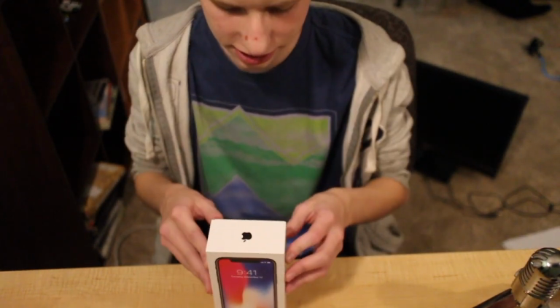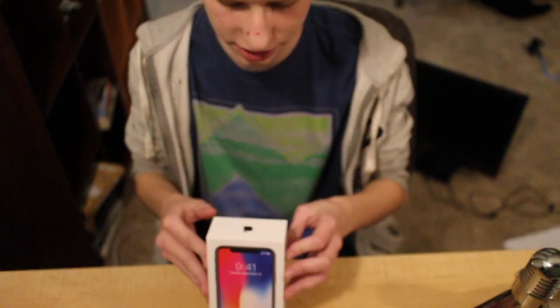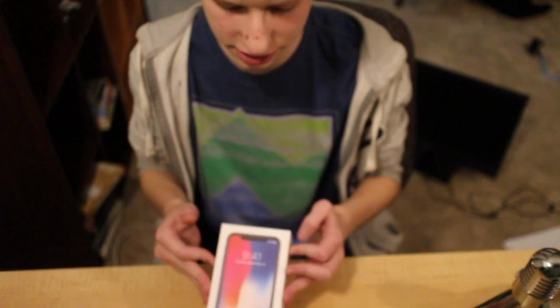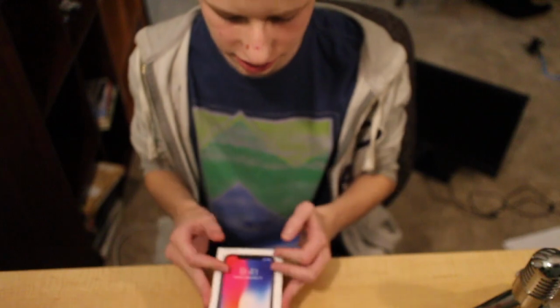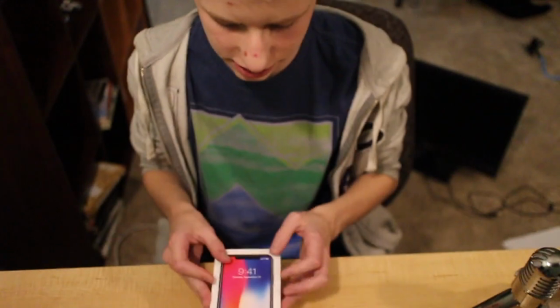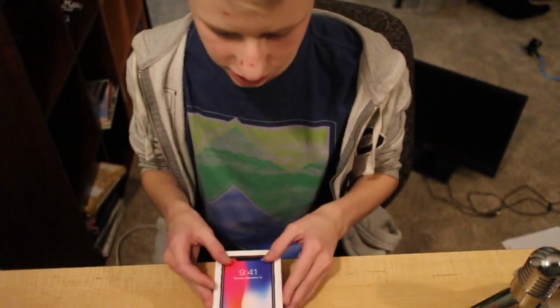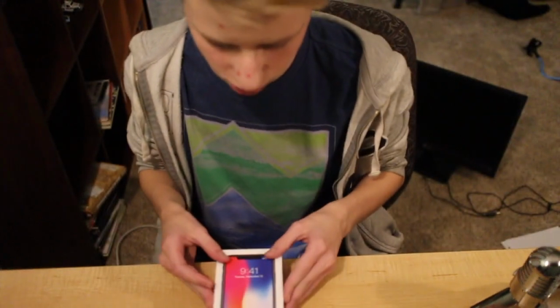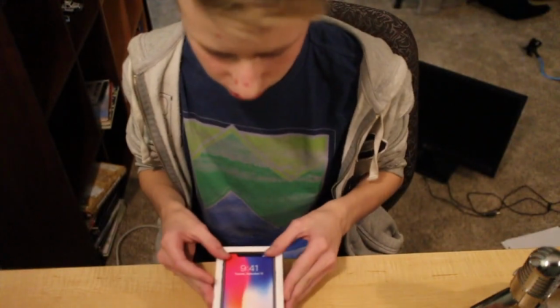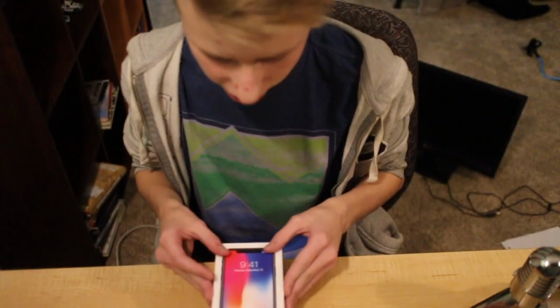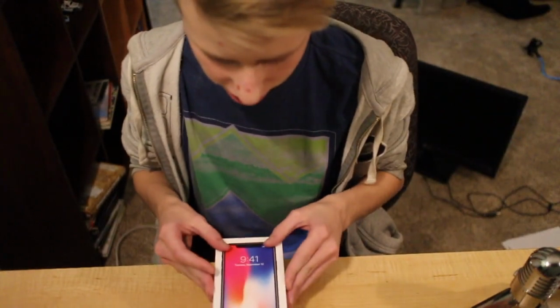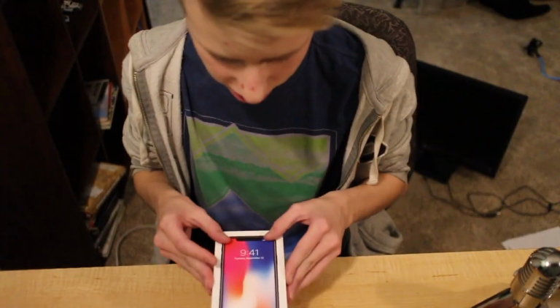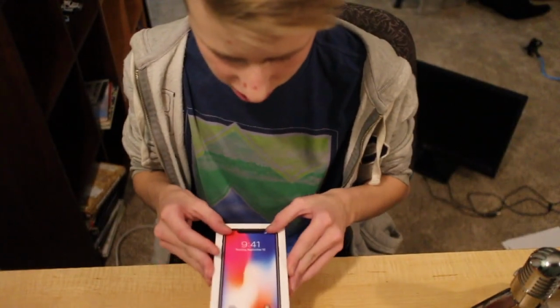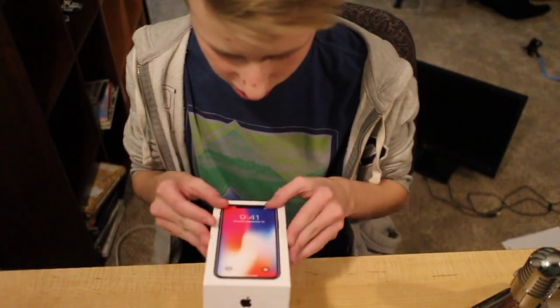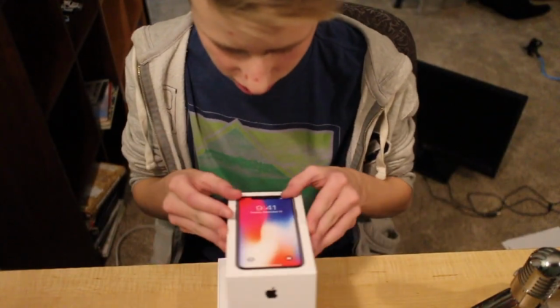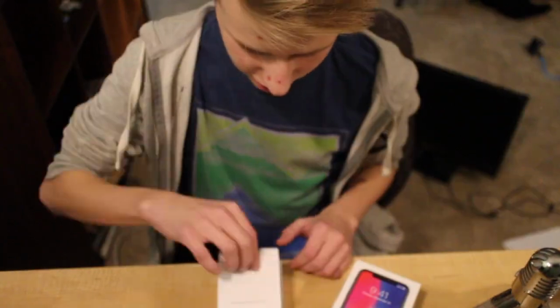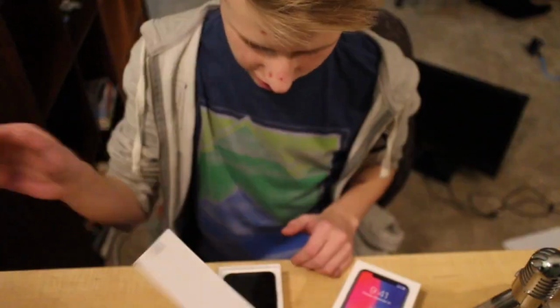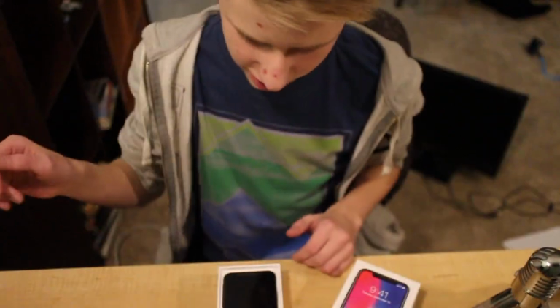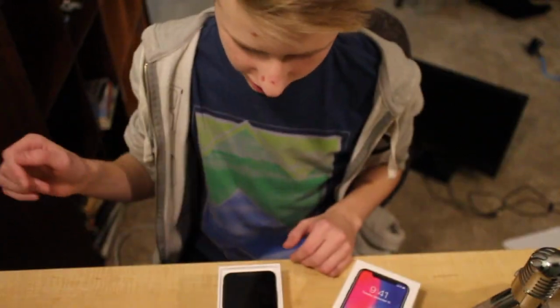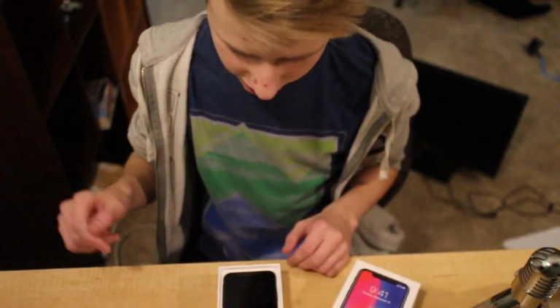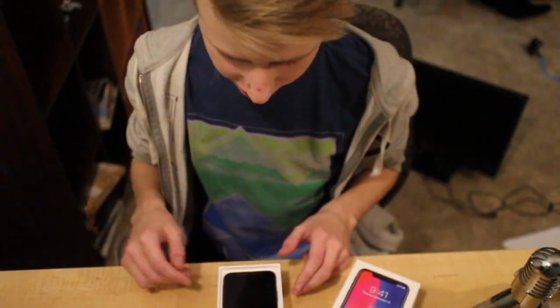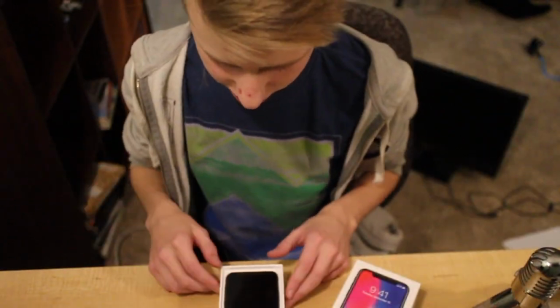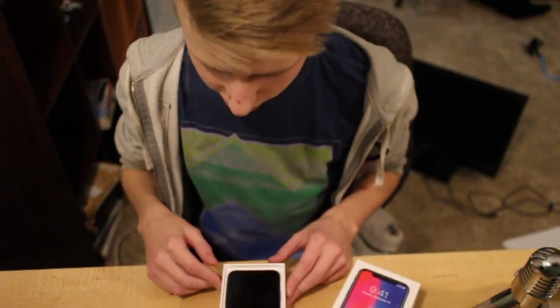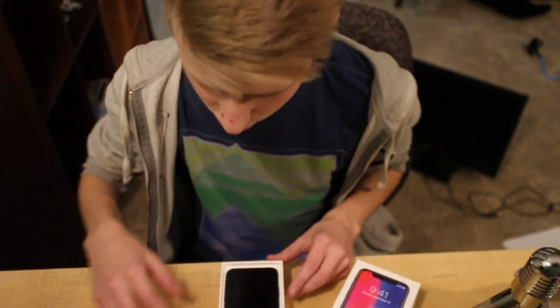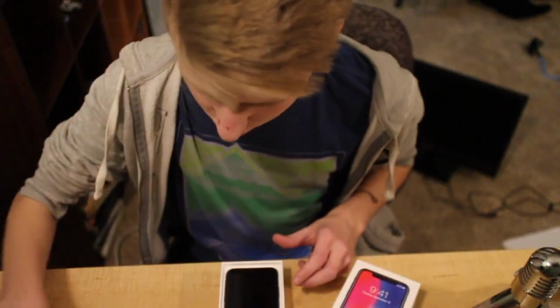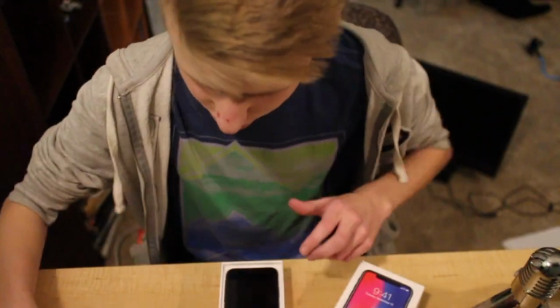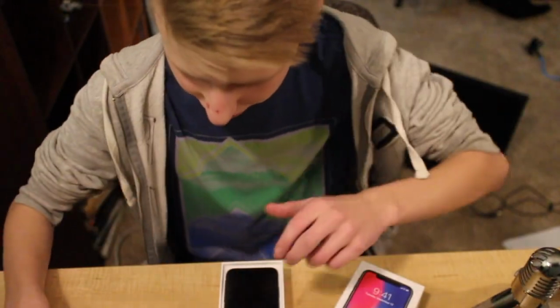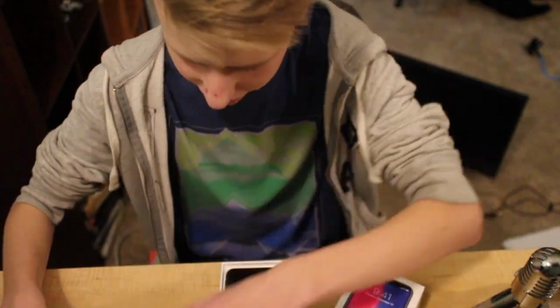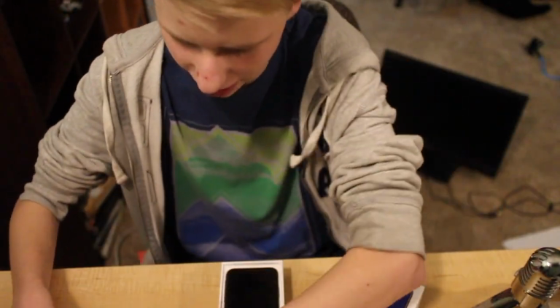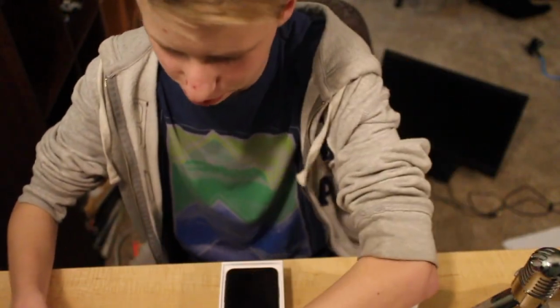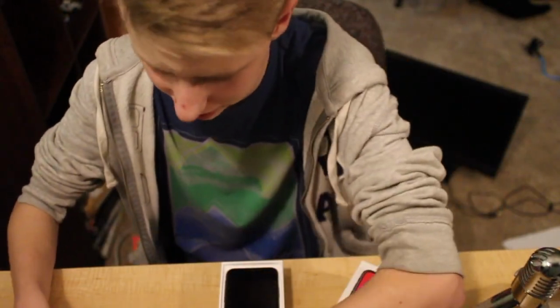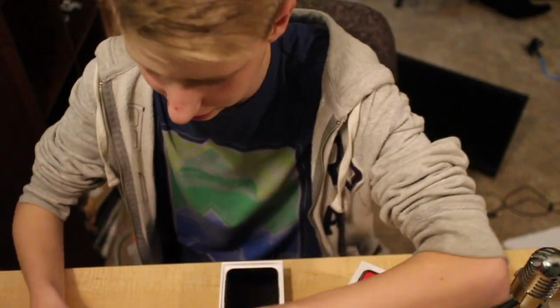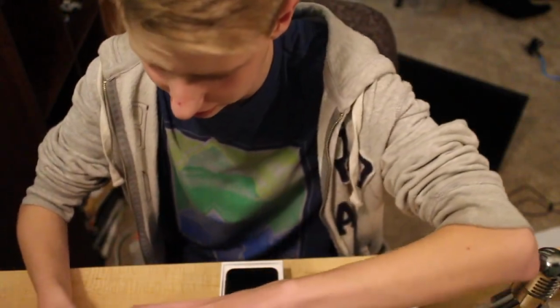Let's see what we got here. Get that out of here. Ooh, do we got the Apple stickers?